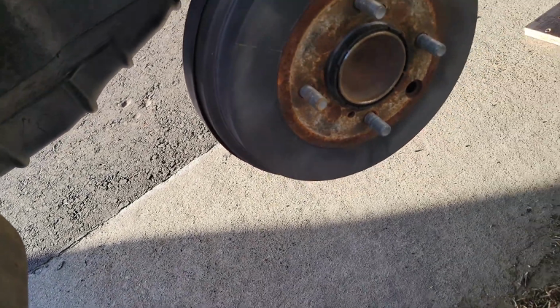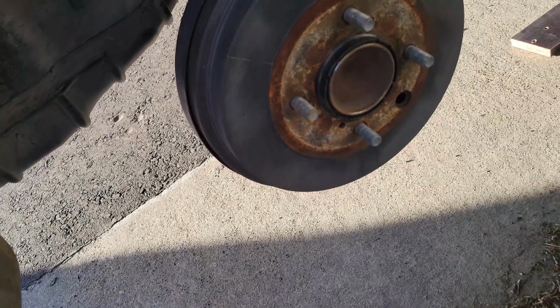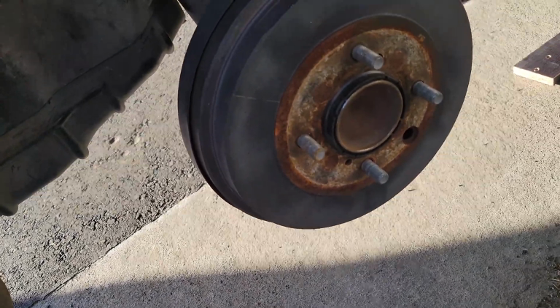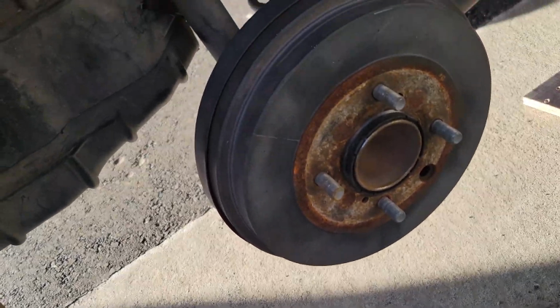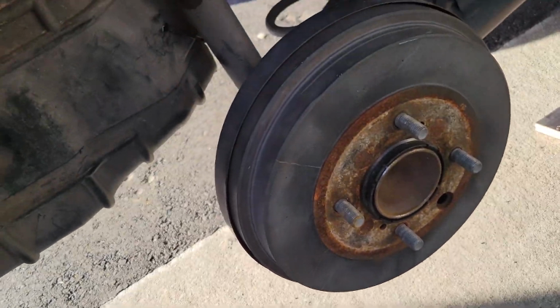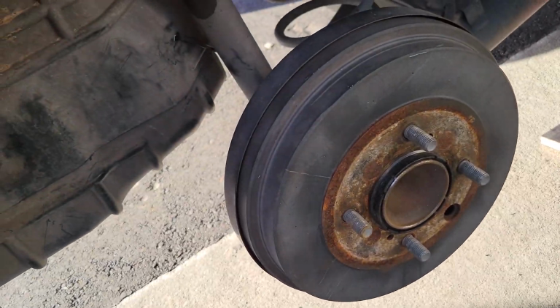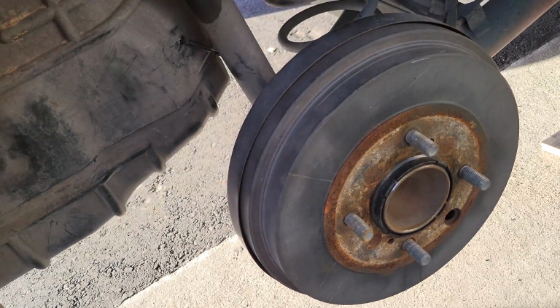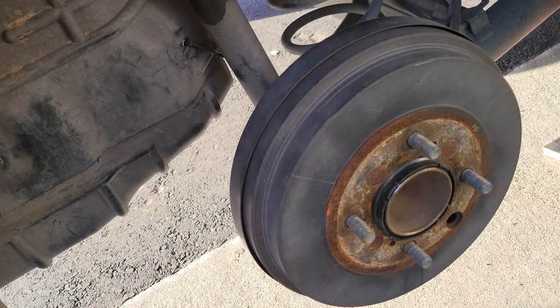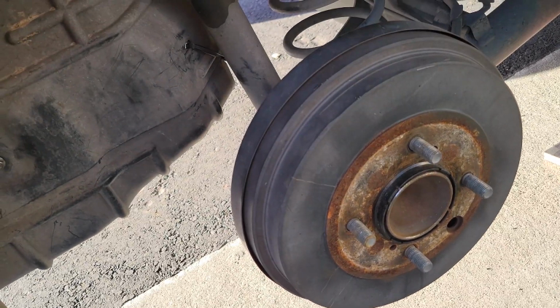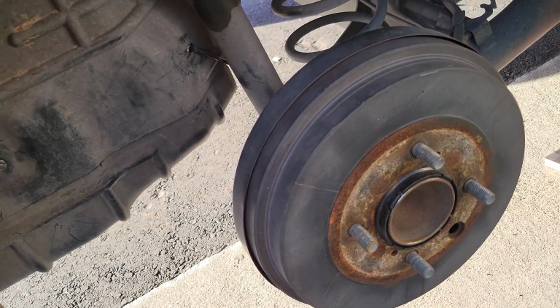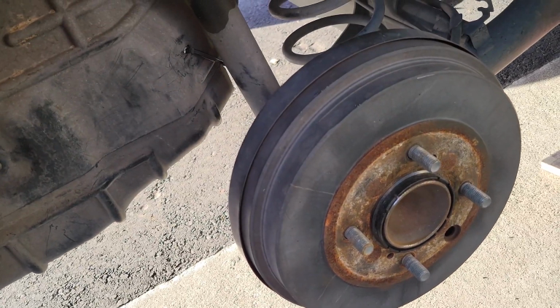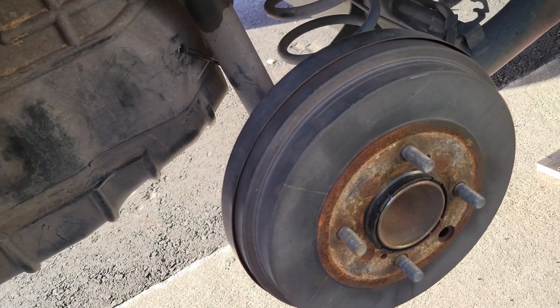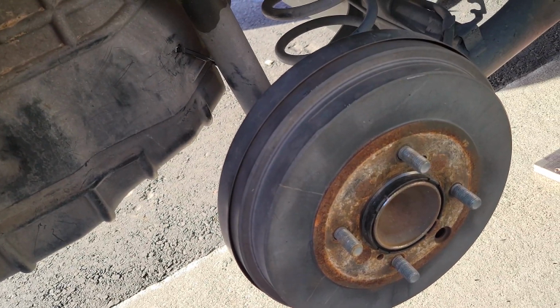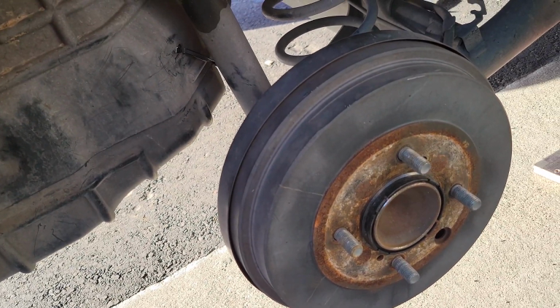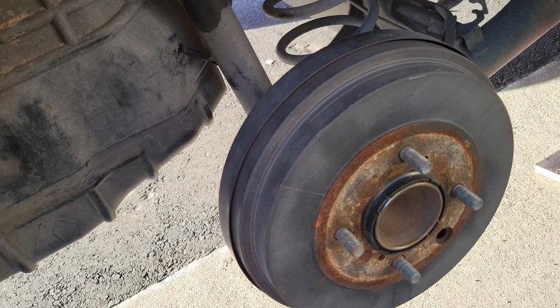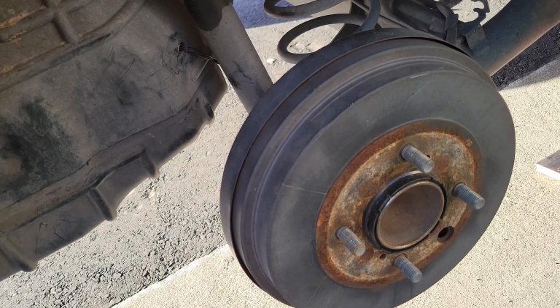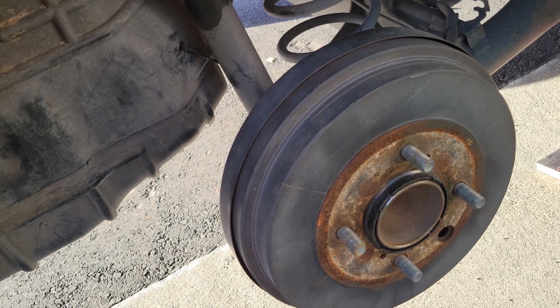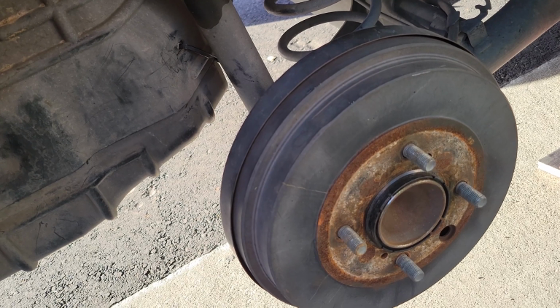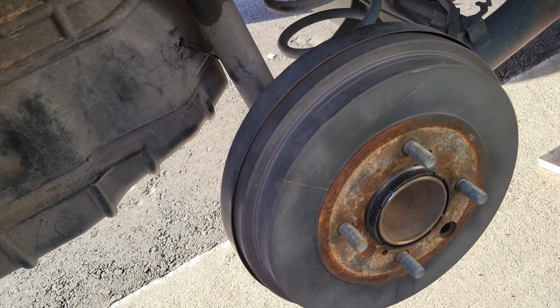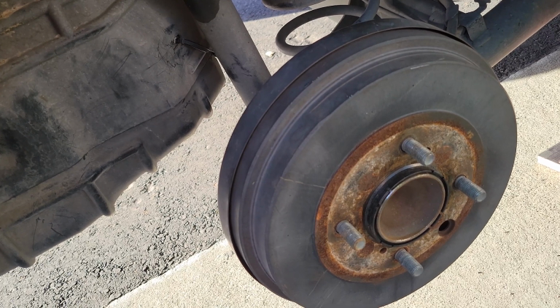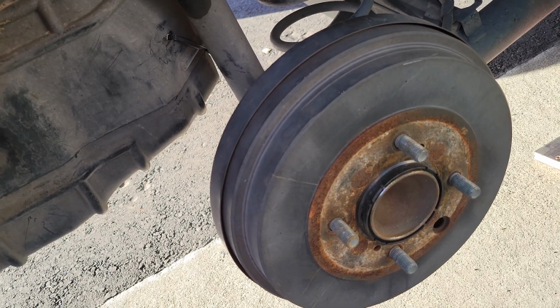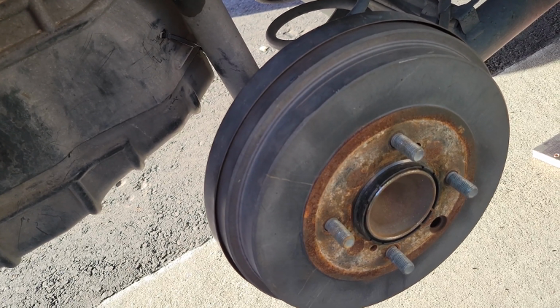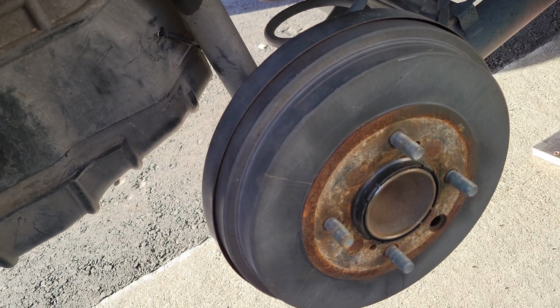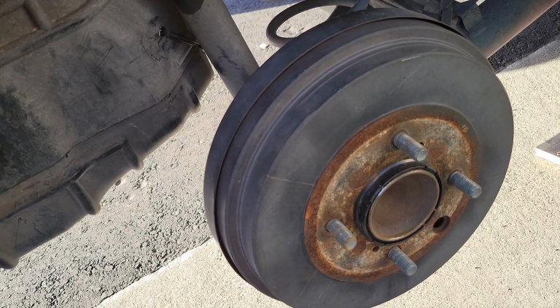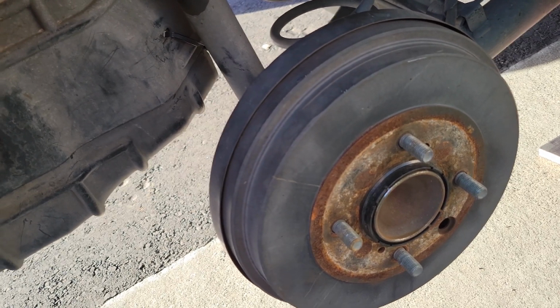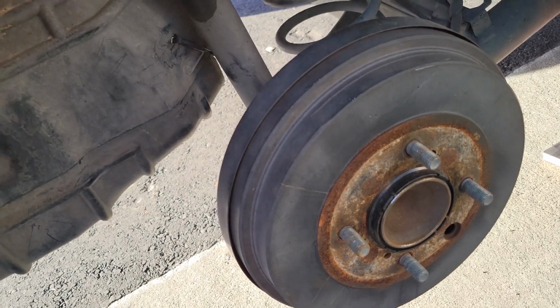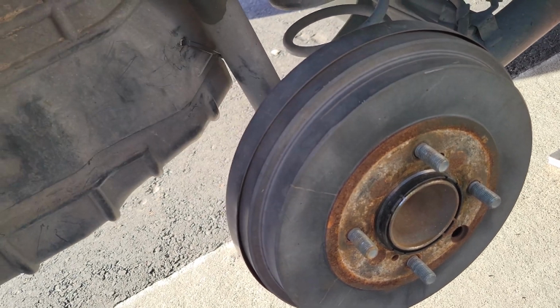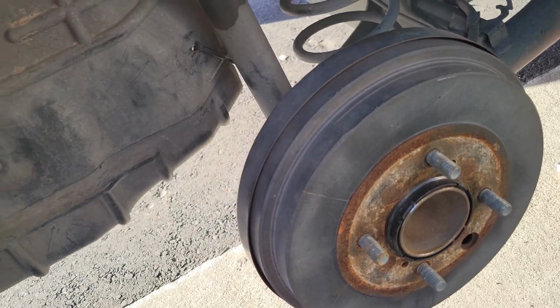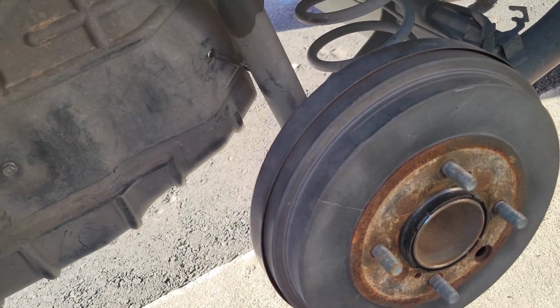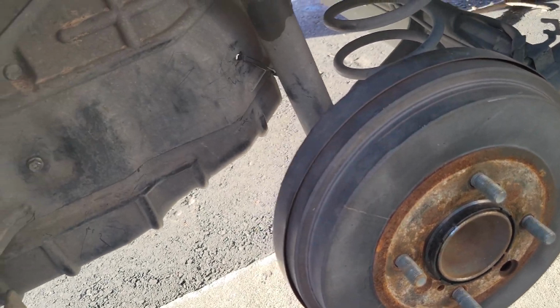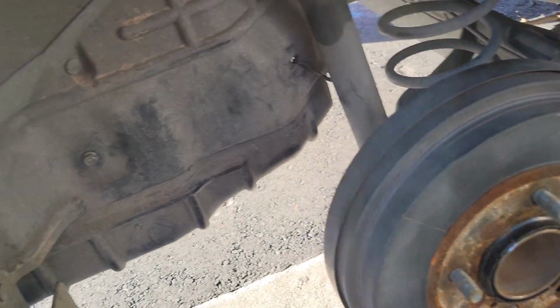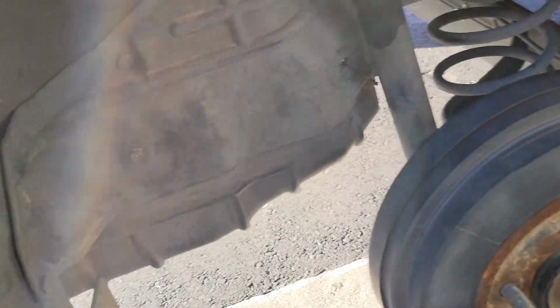But if you have the steelies or the steel wheels, it might be a little harder to do.